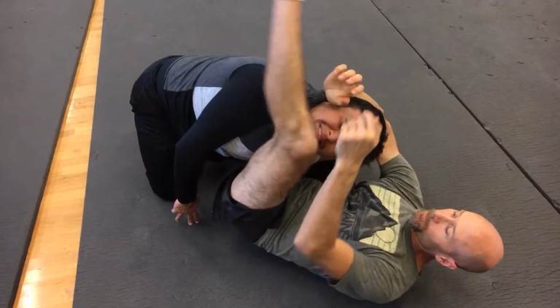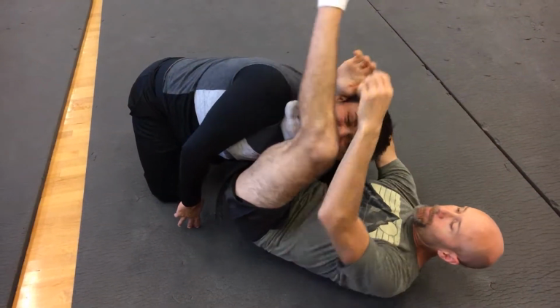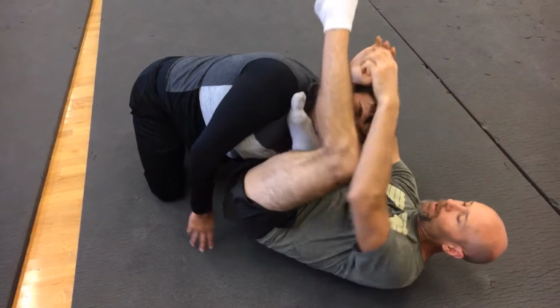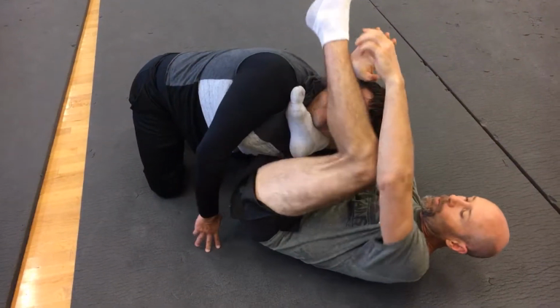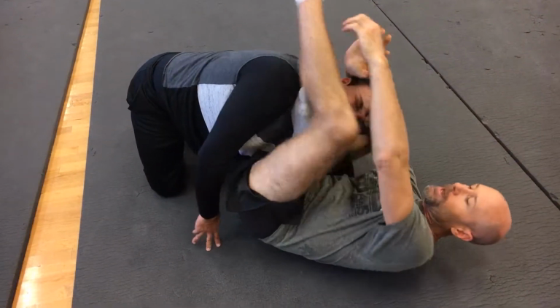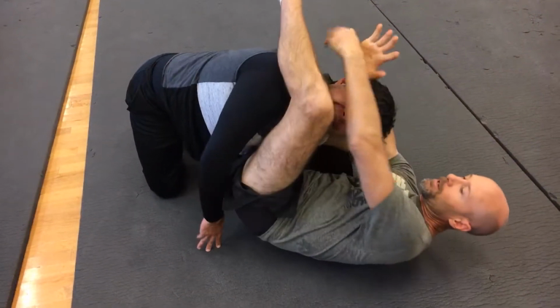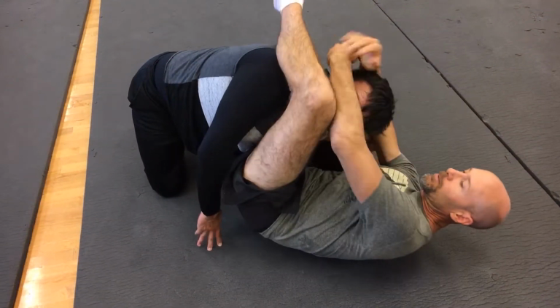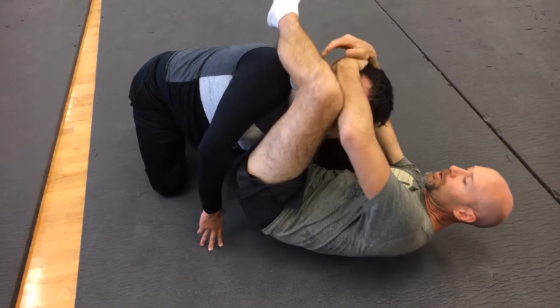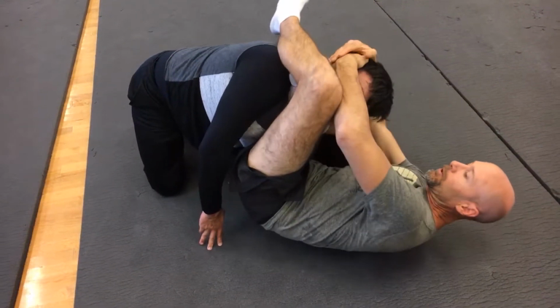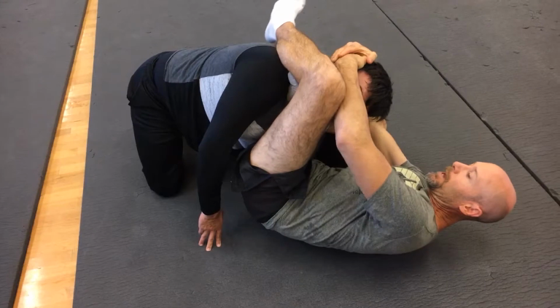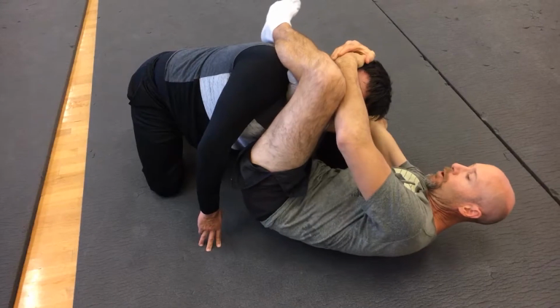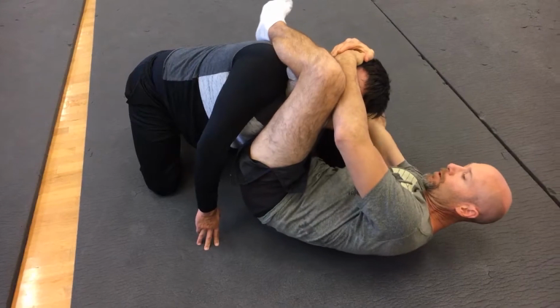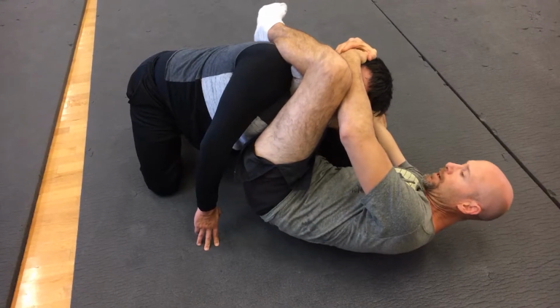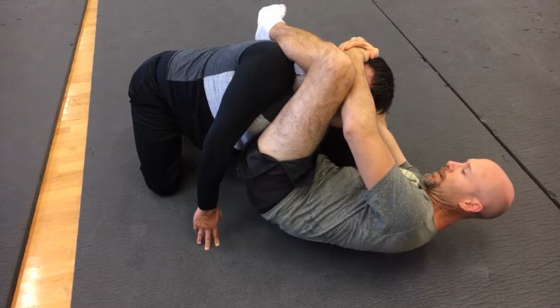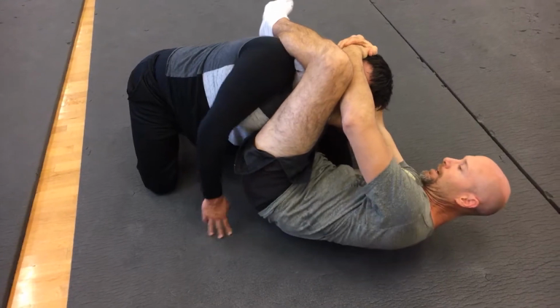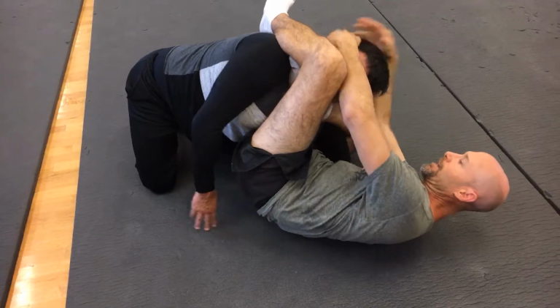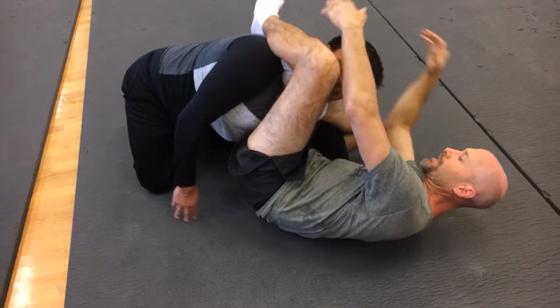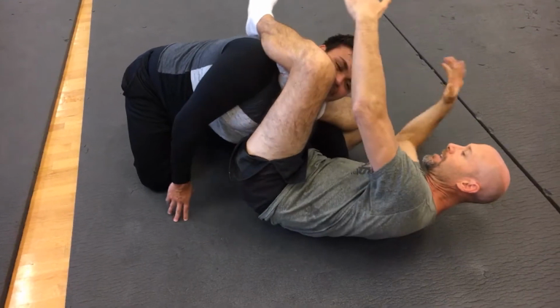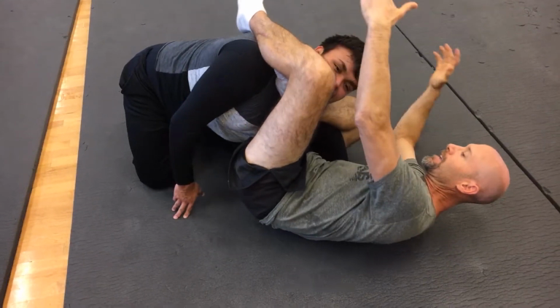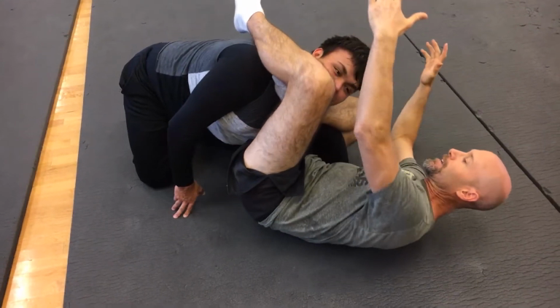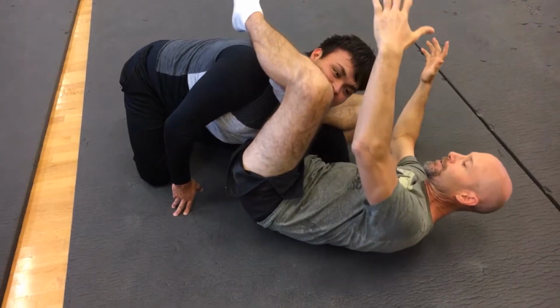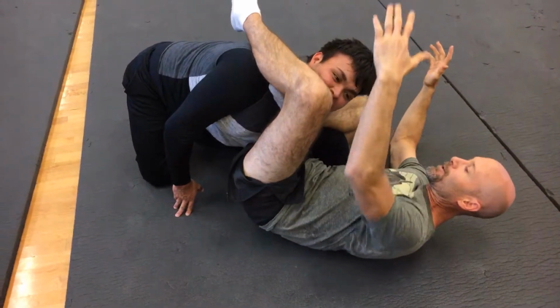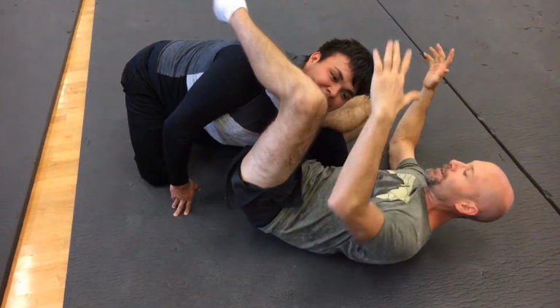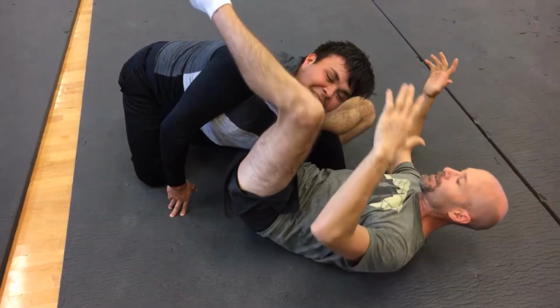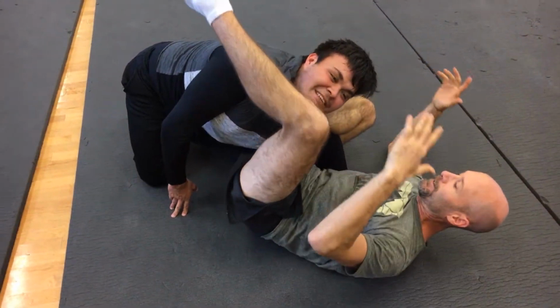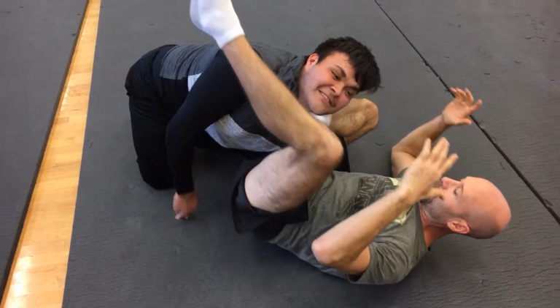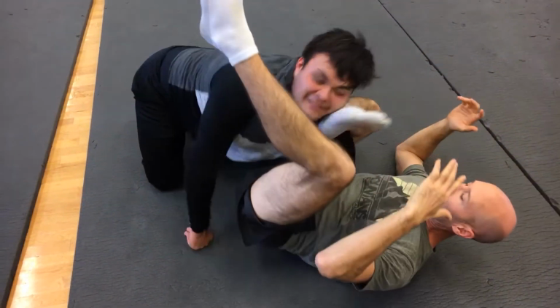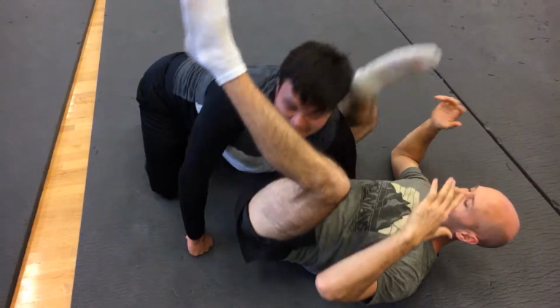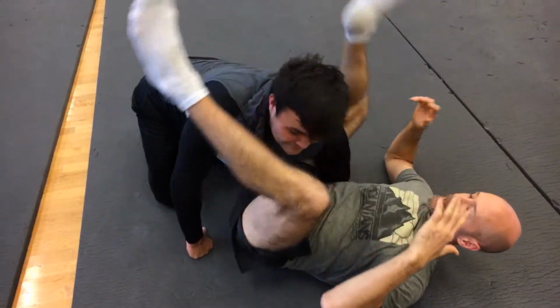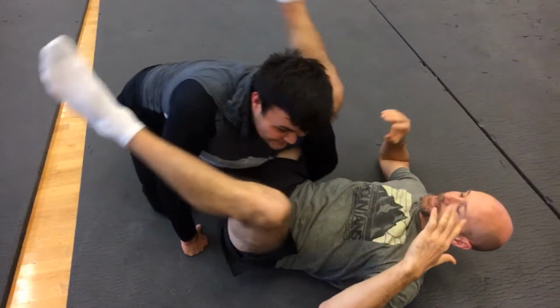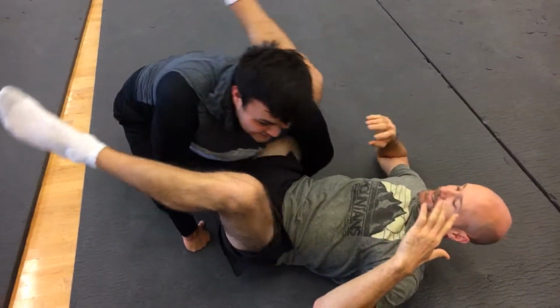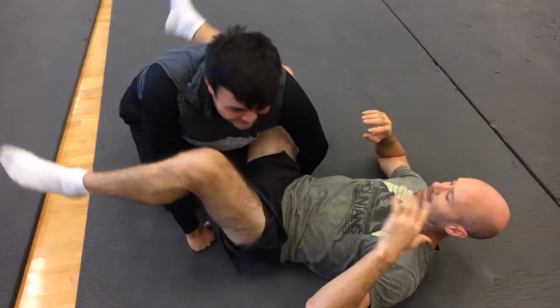The better way is to bring your leg over and then sink it in. Sorry, Dawson — I'm trying to be easy.